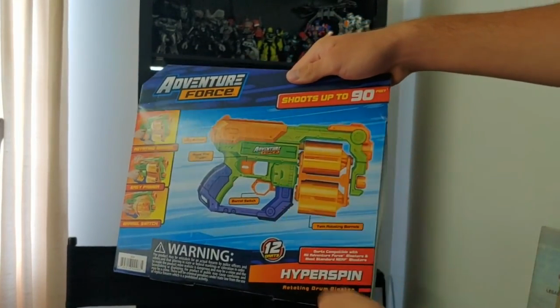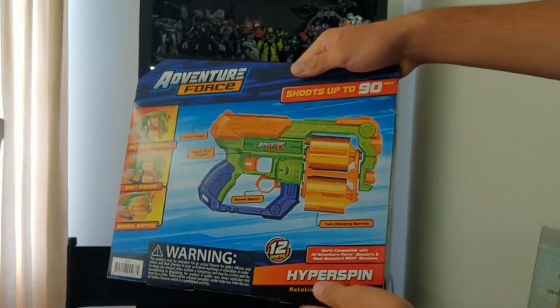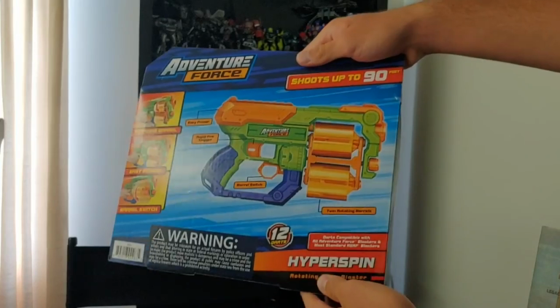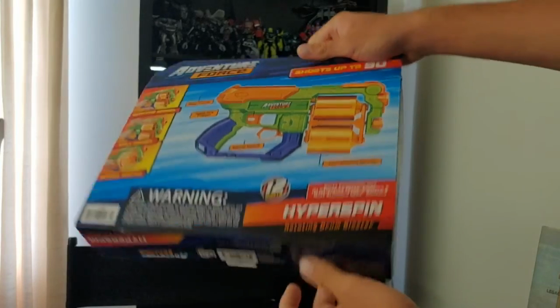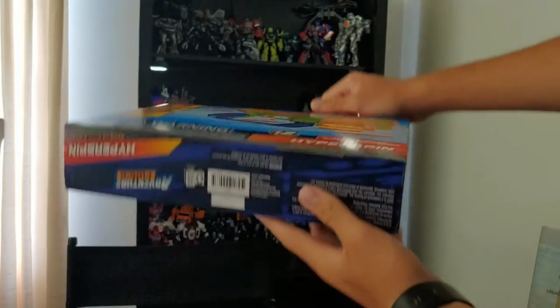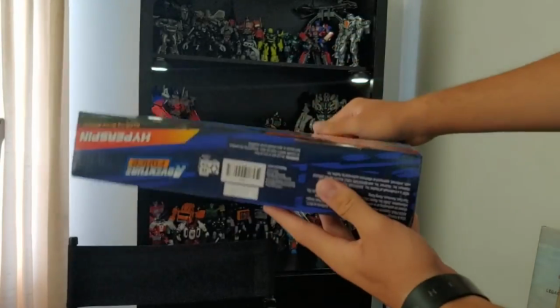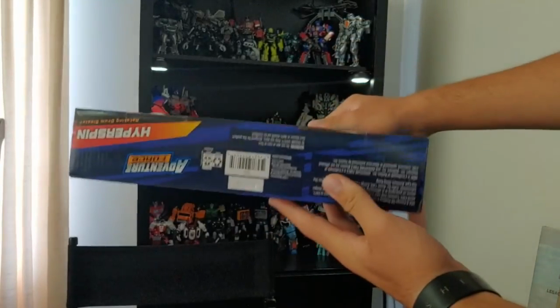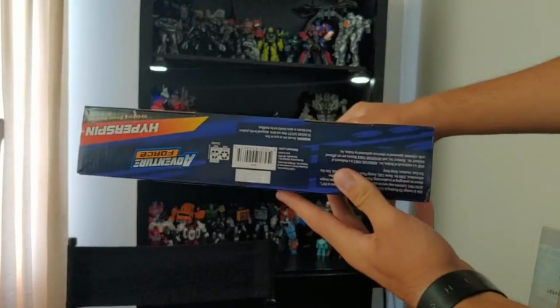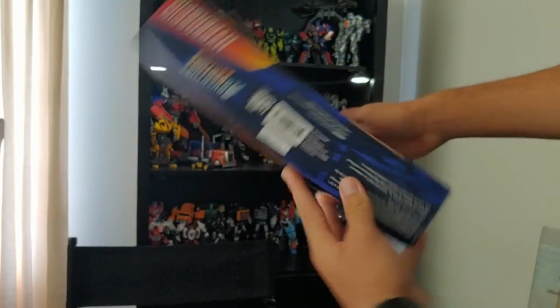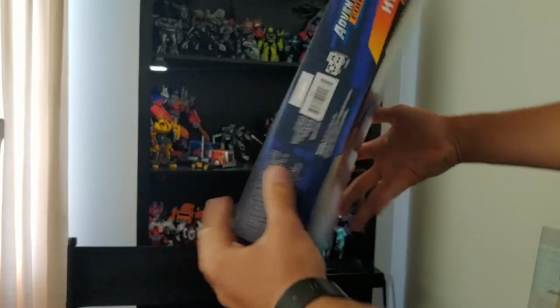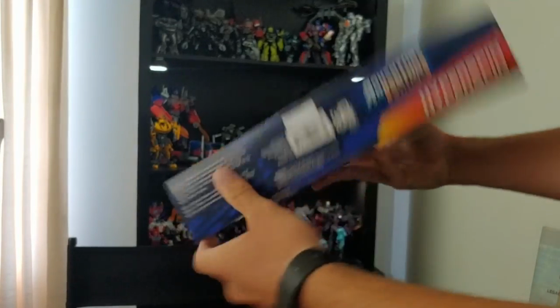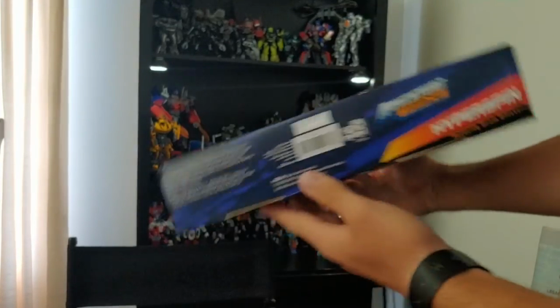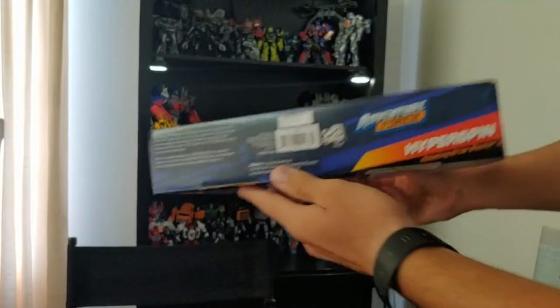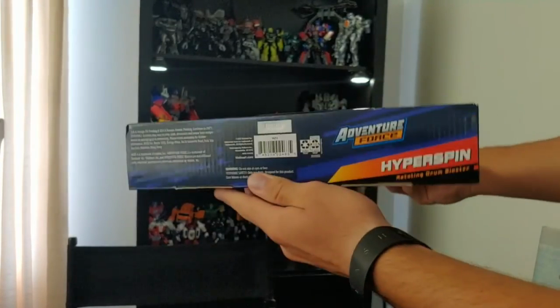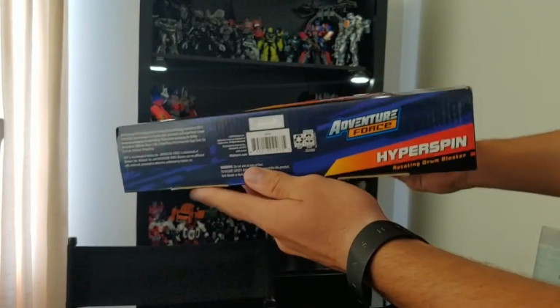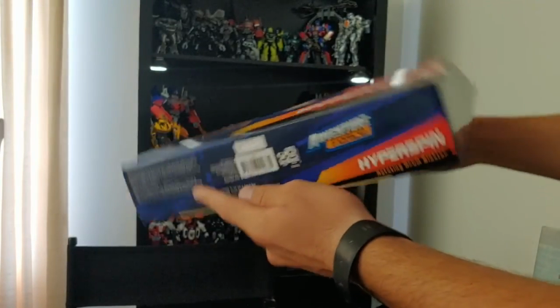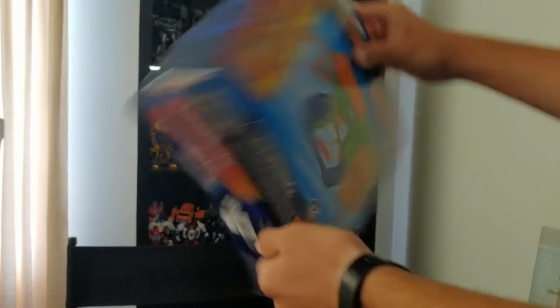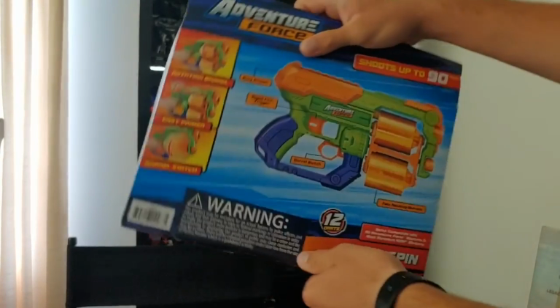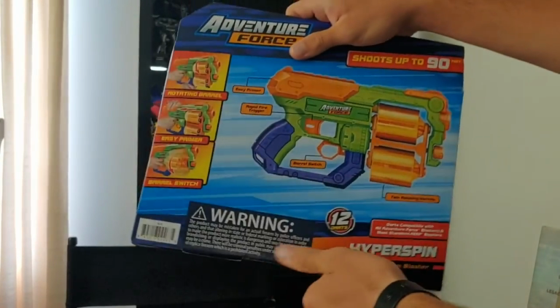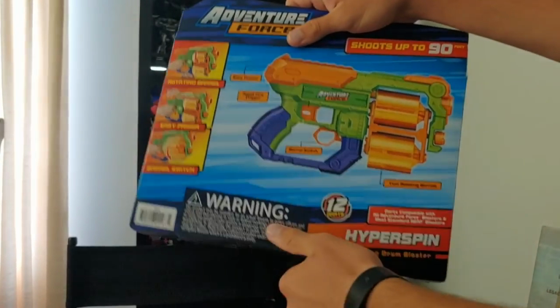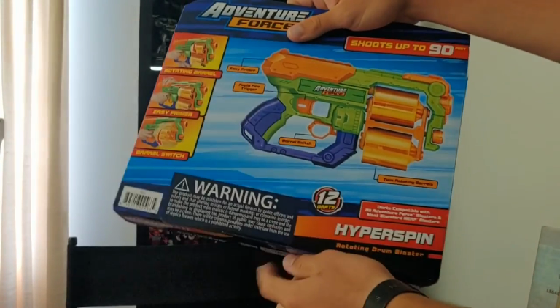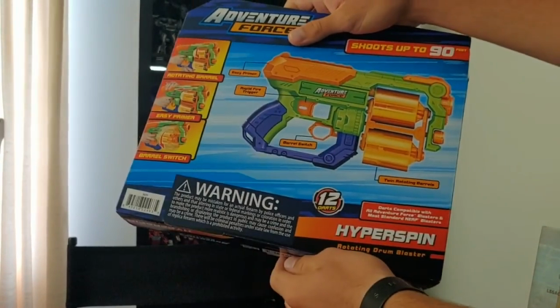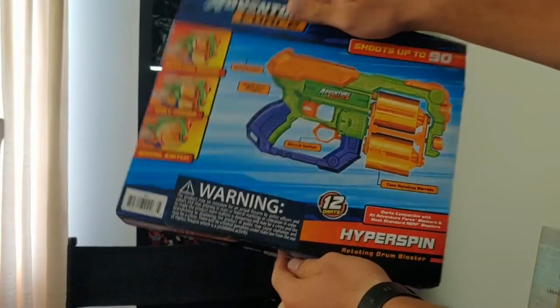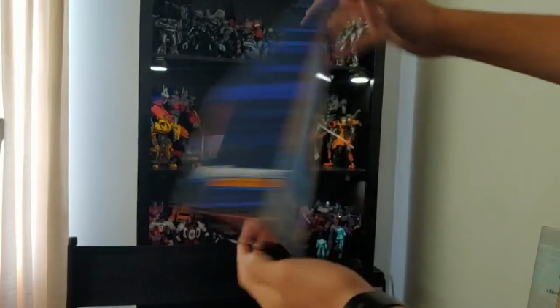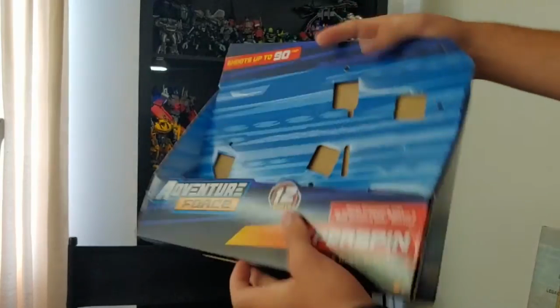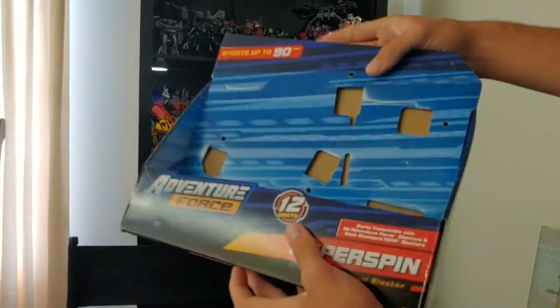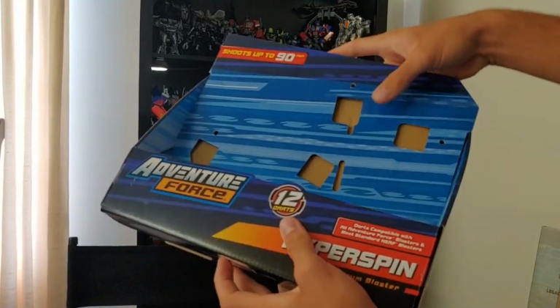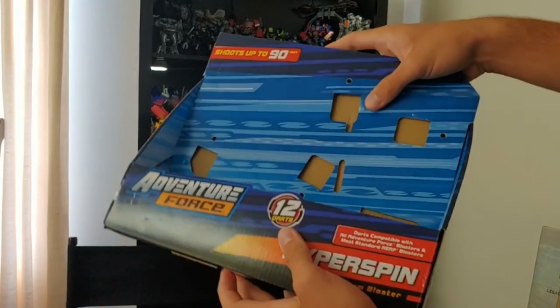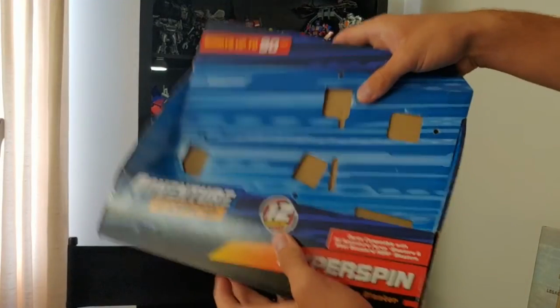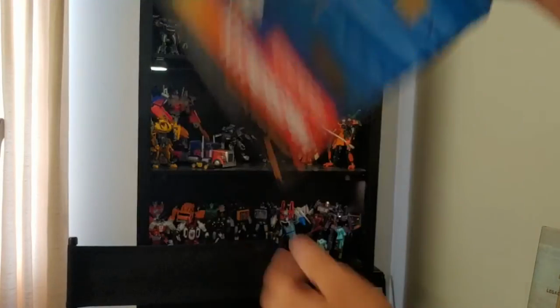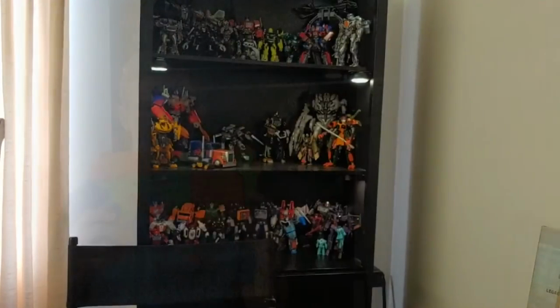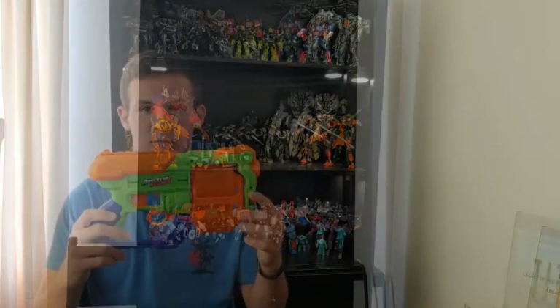On the bottom of the box we've just got warnings, and on the back we've got warnings as well. And that's it for the packaging.